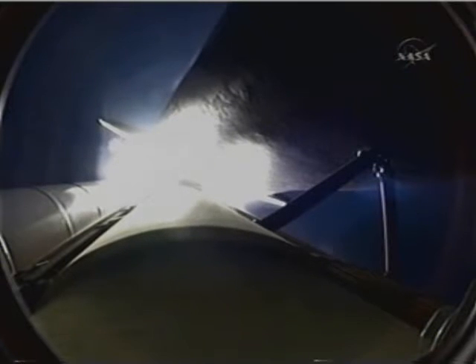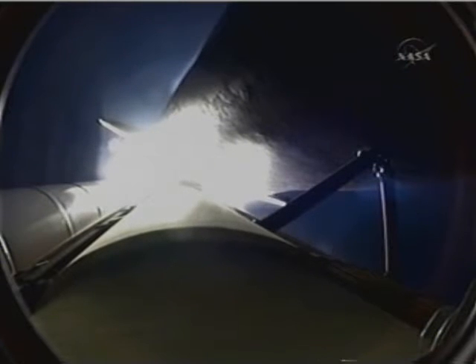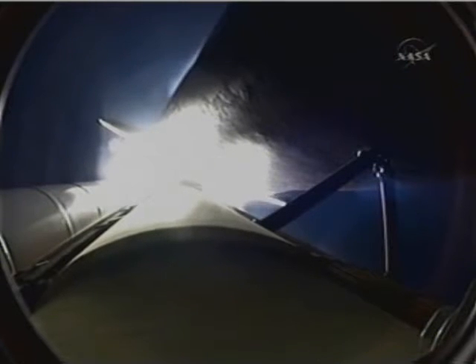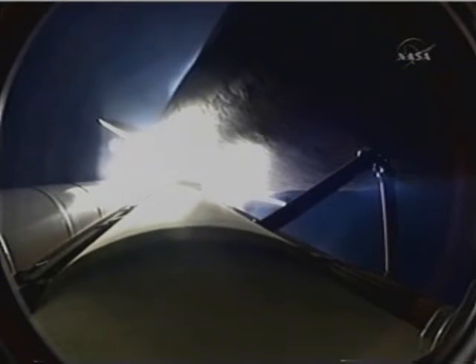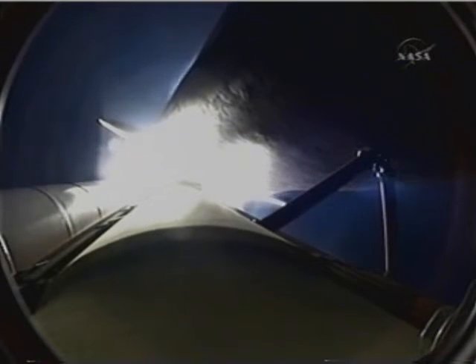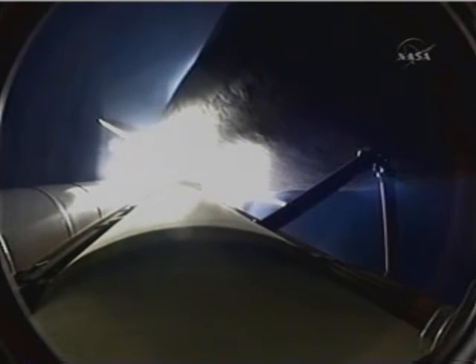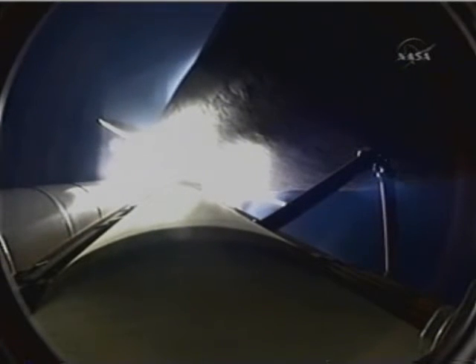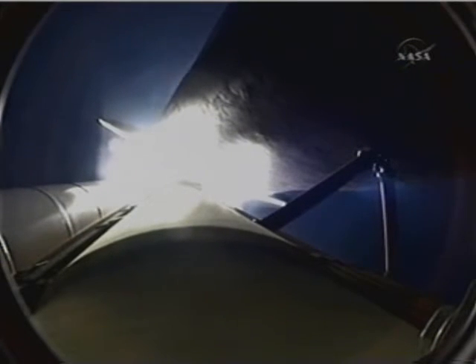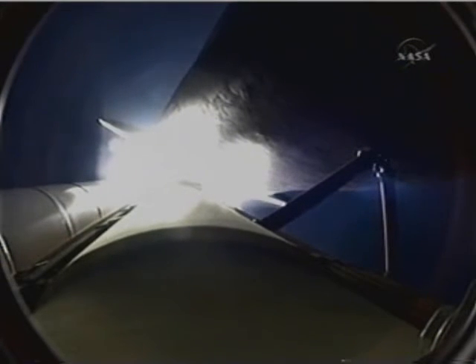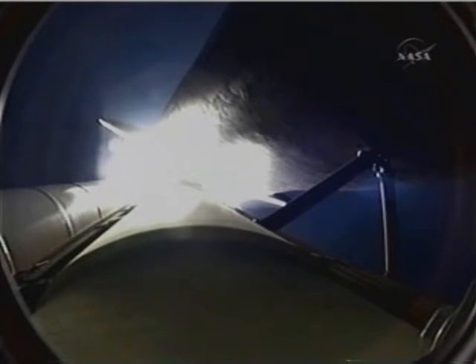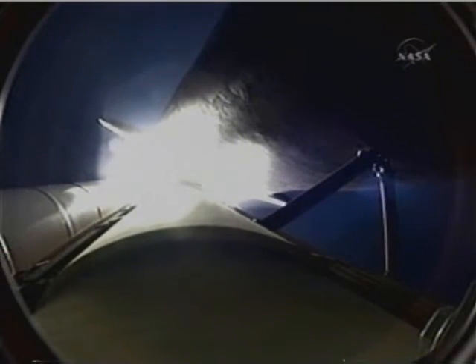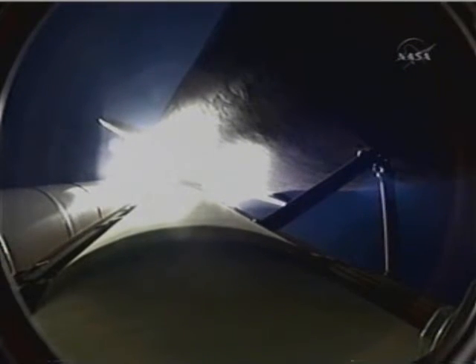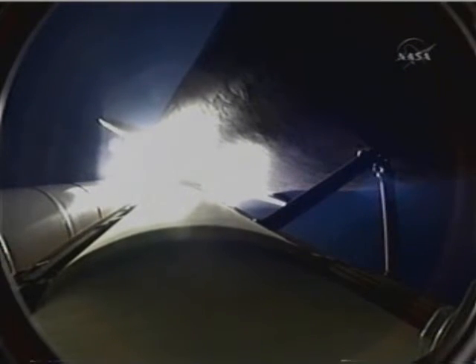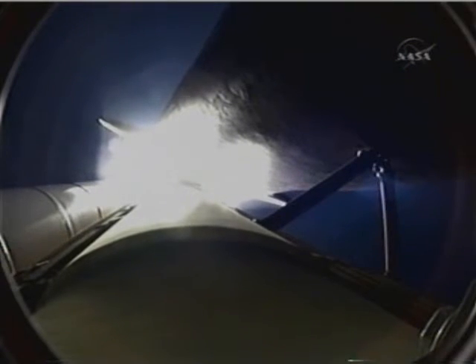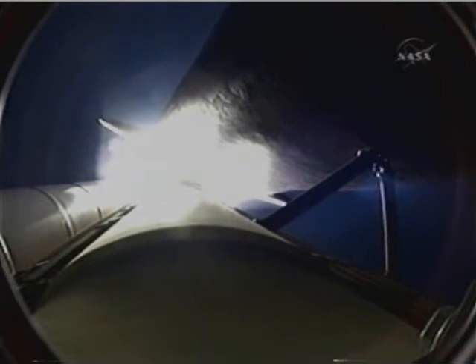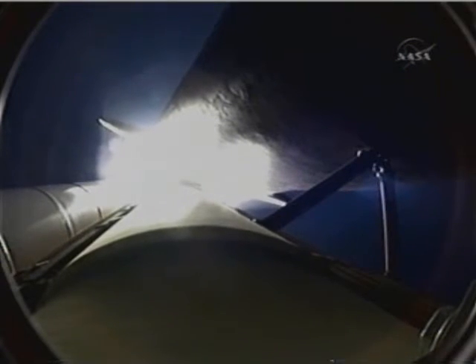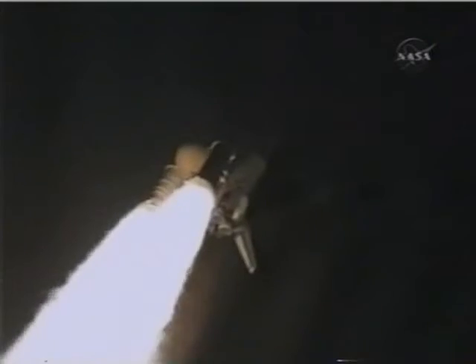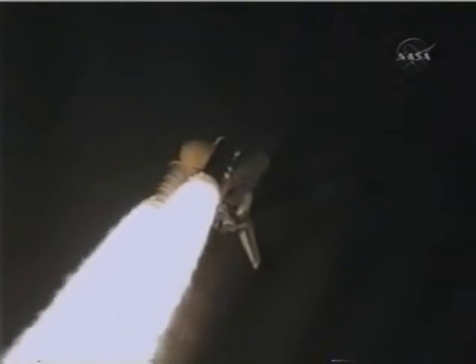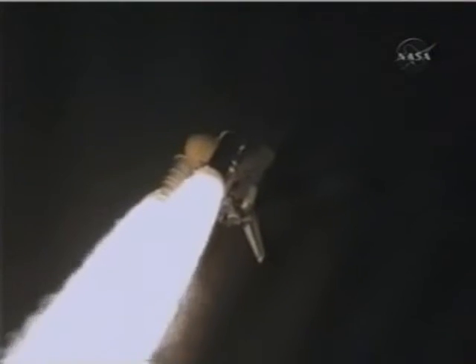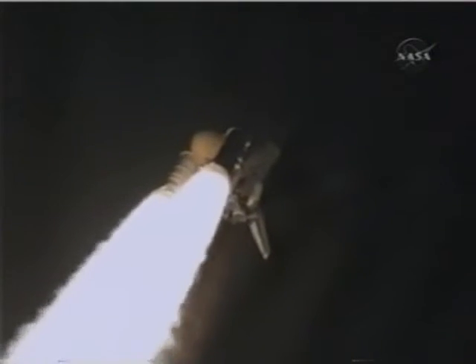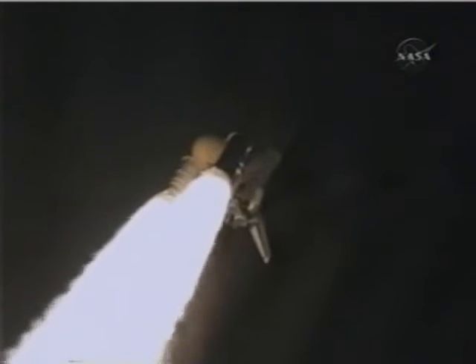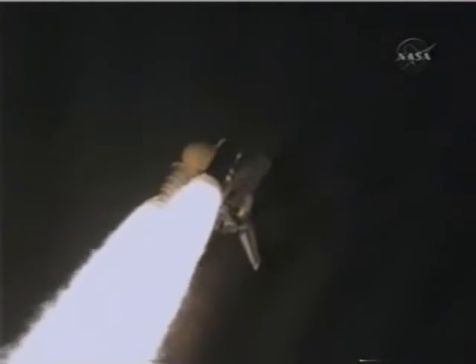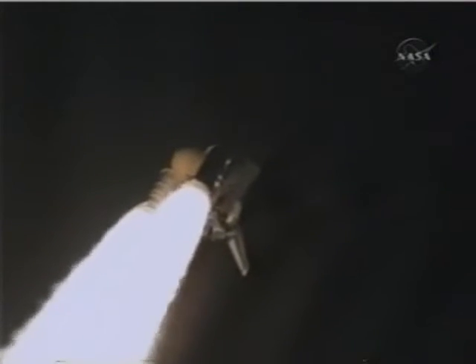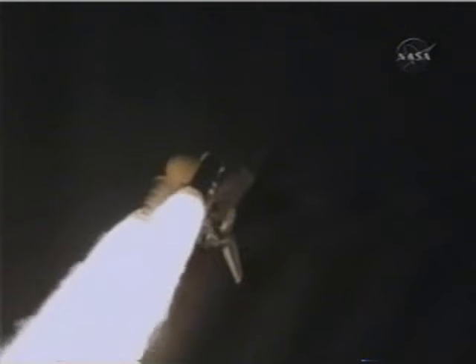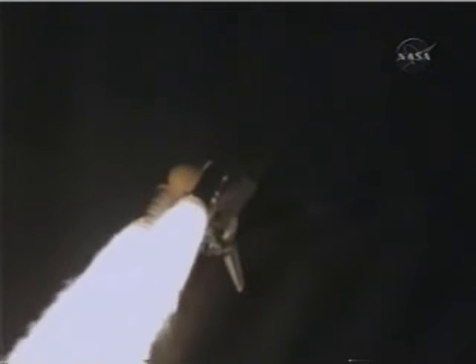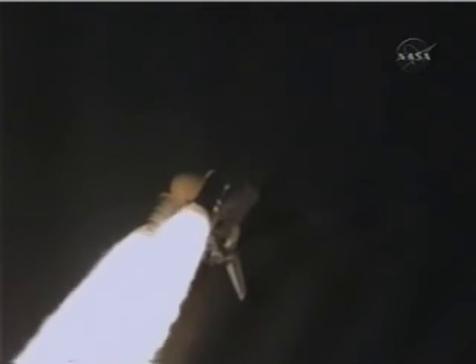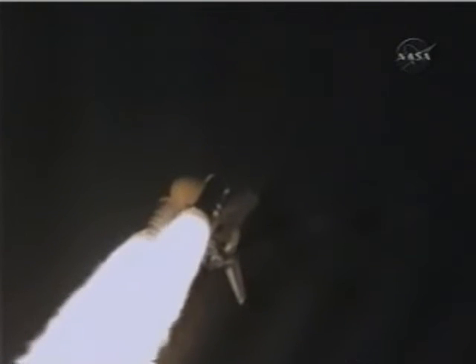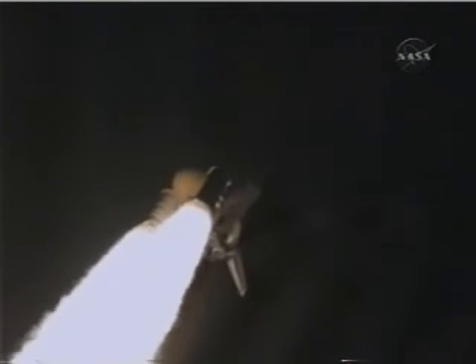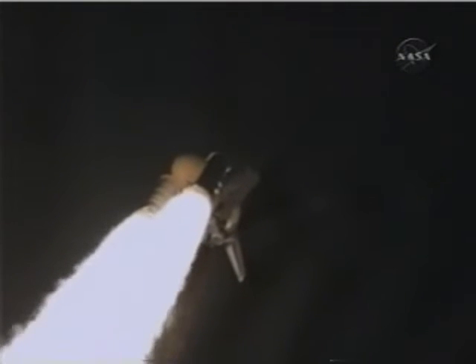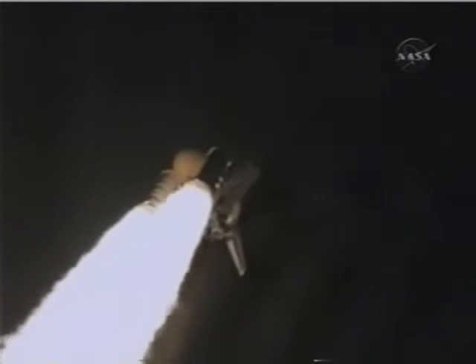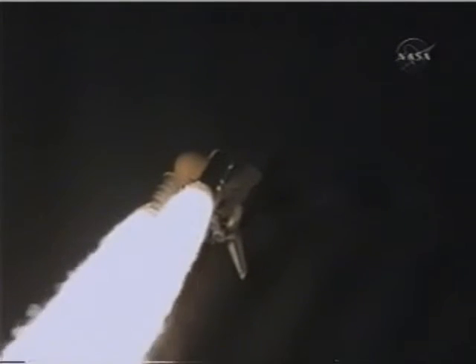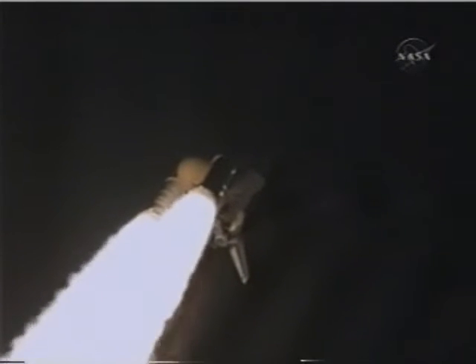Endeavour's engines are throttling down as the orbiter passes through the area of maximum pressure on the vehicle.